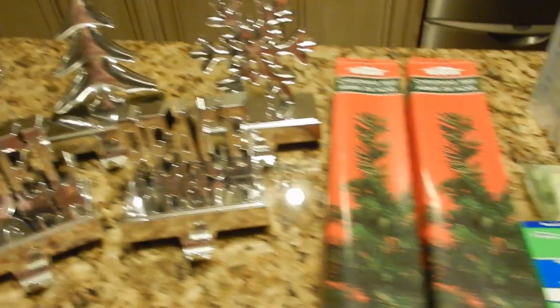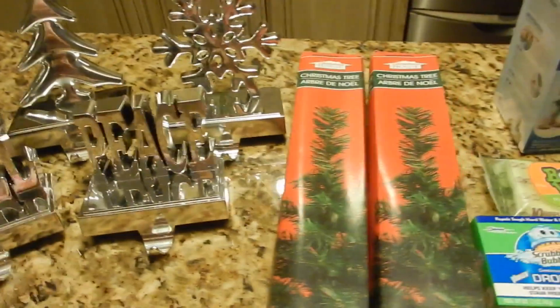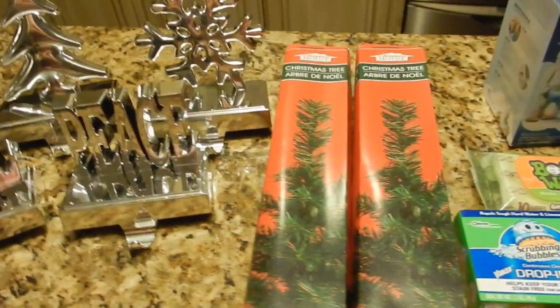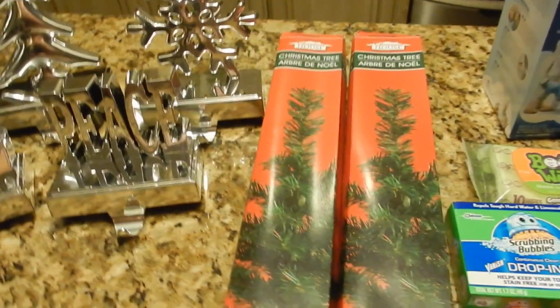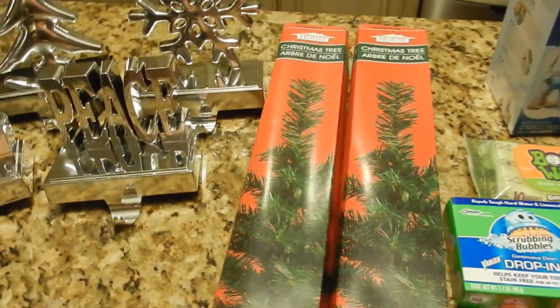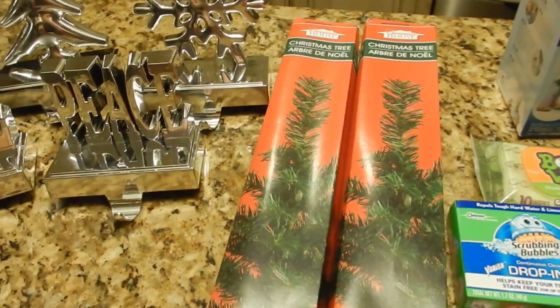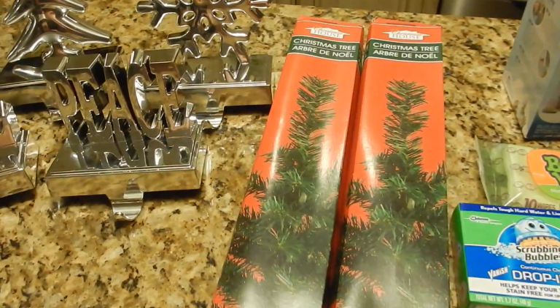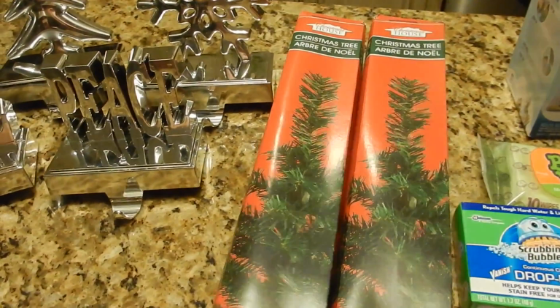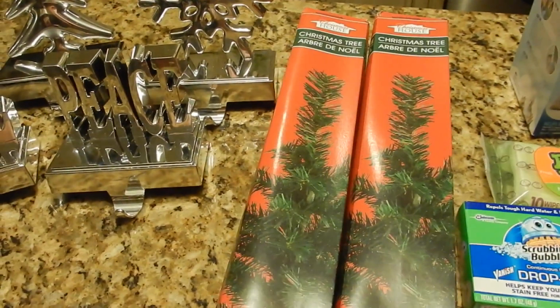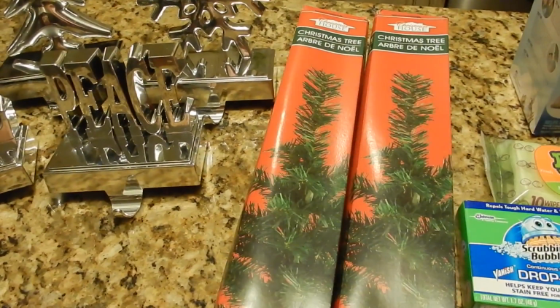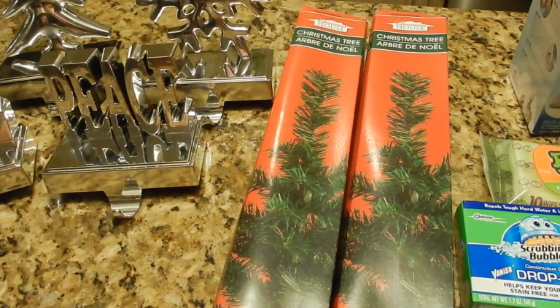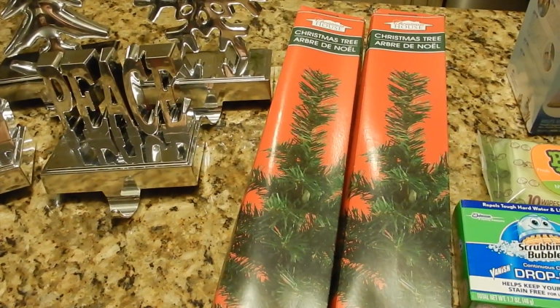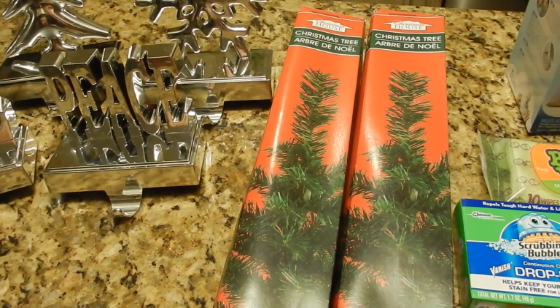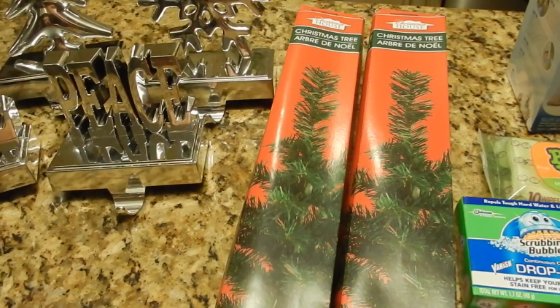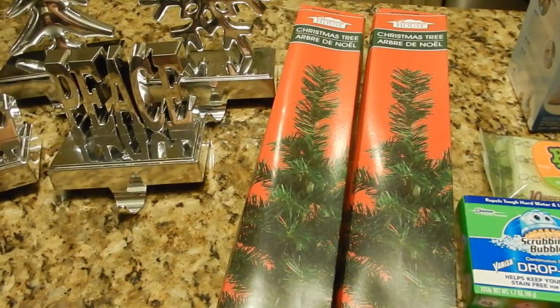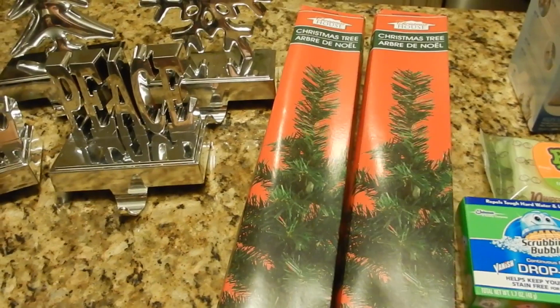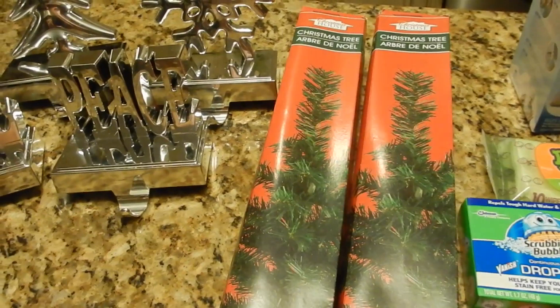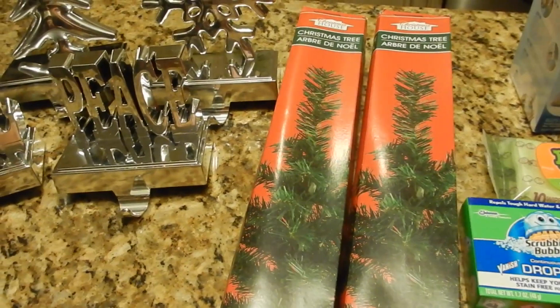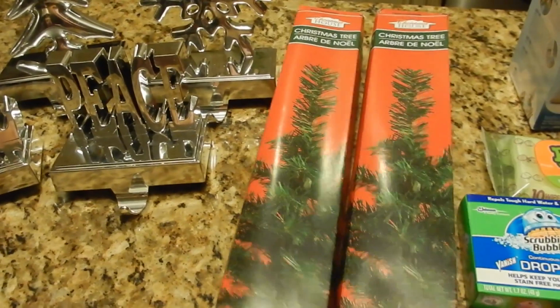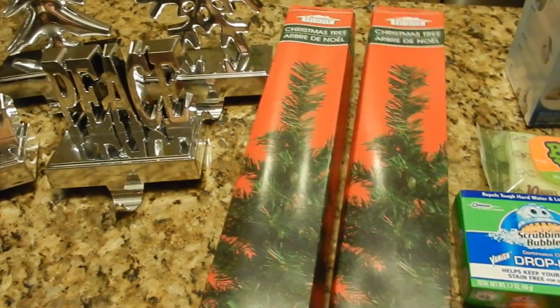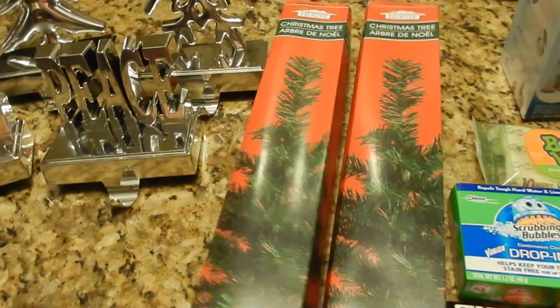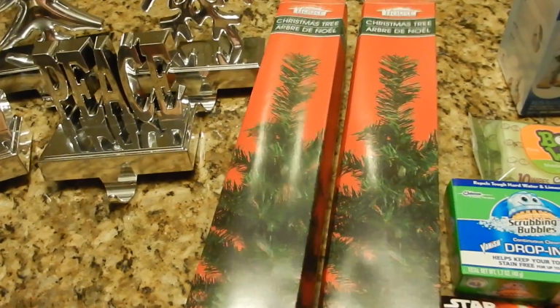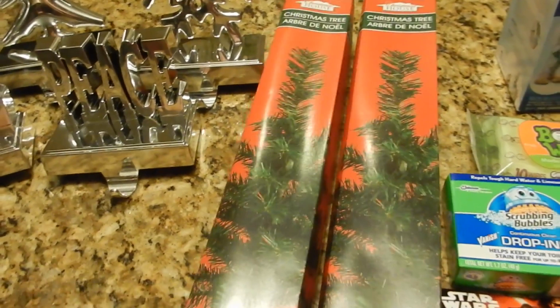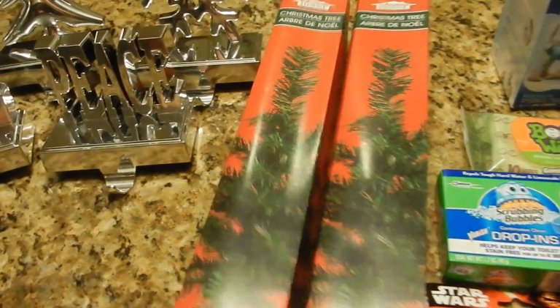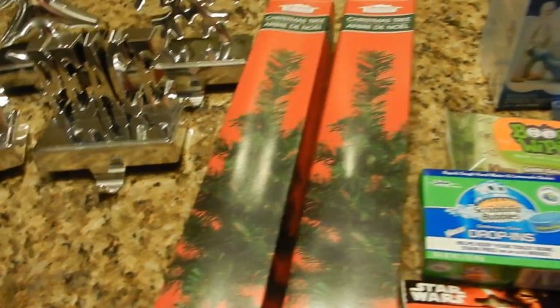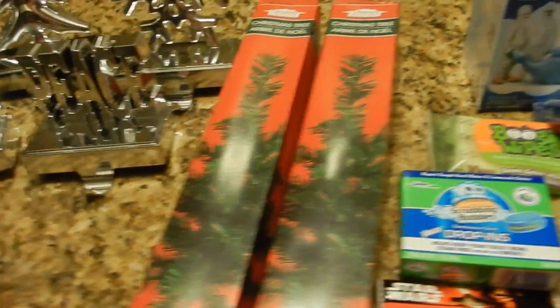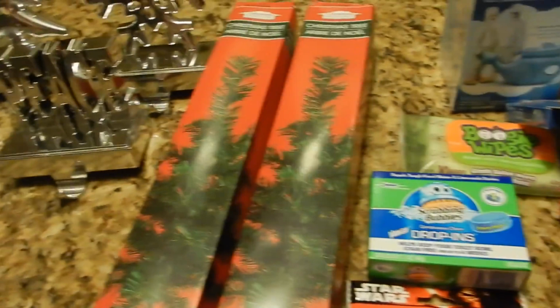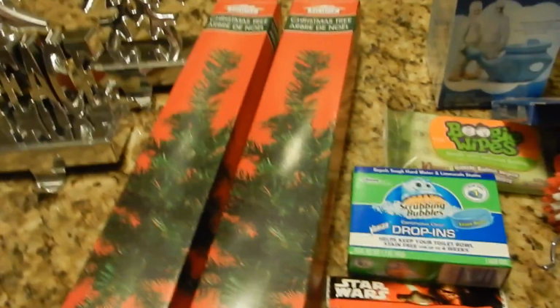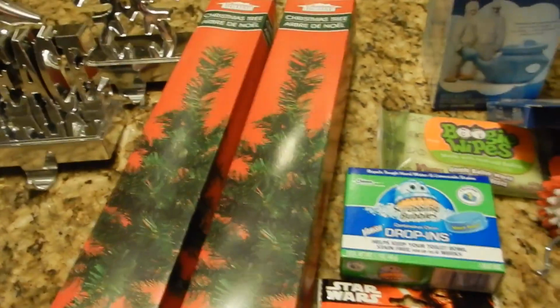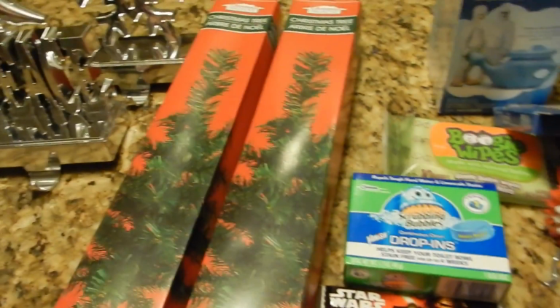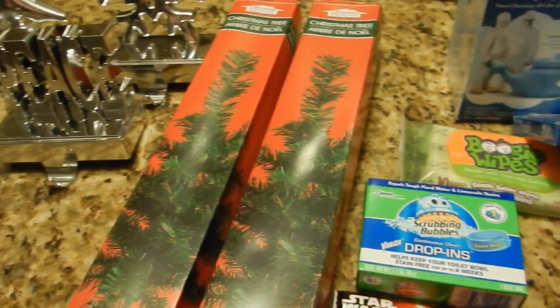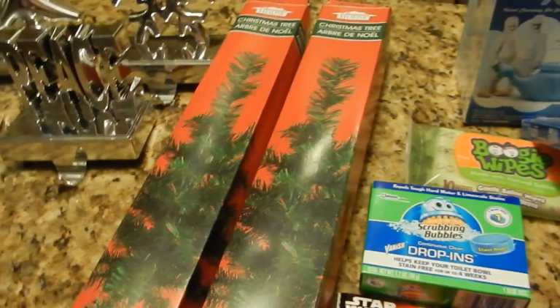I picked up these because I'm going to make Christmas gifts out of this, if you know what I mean.